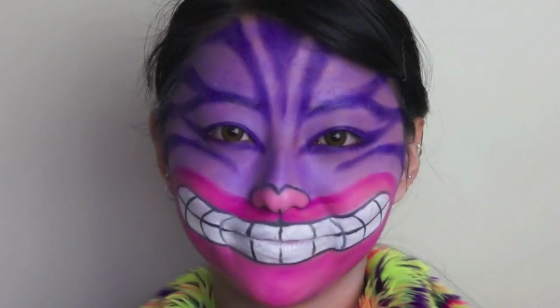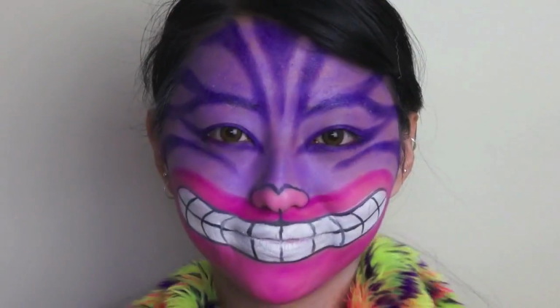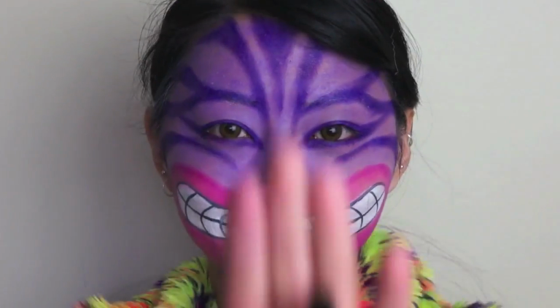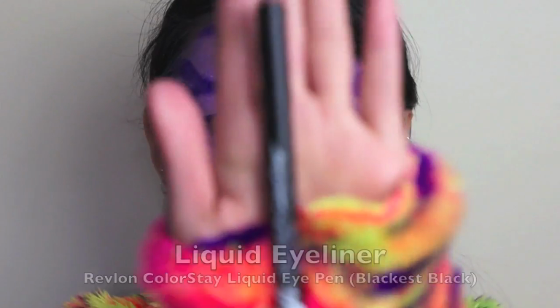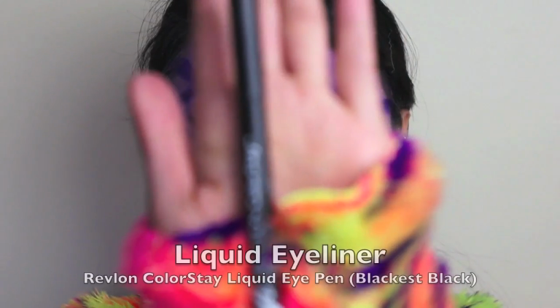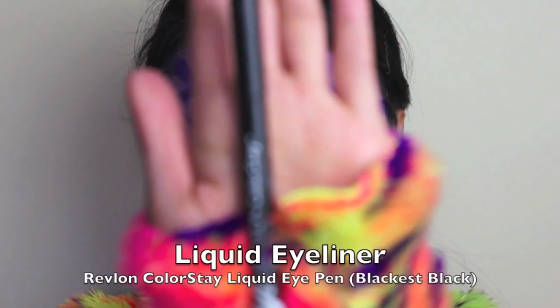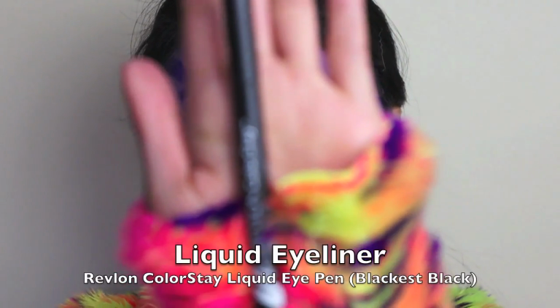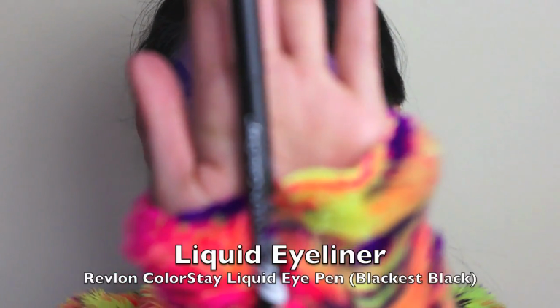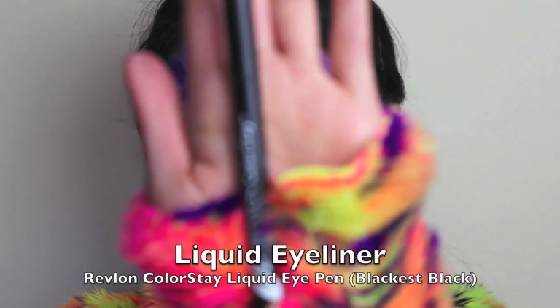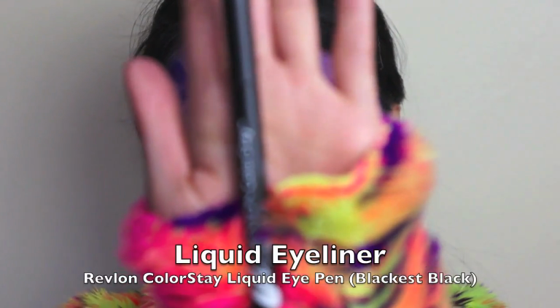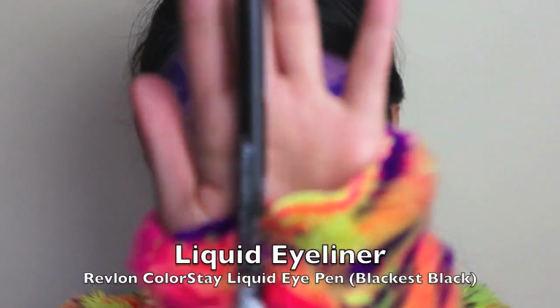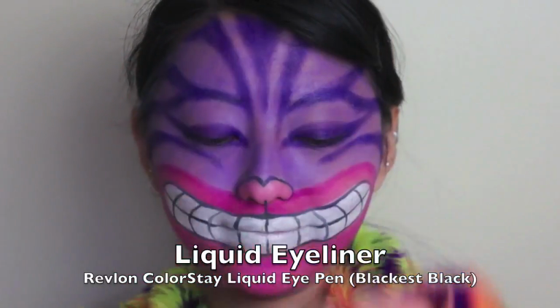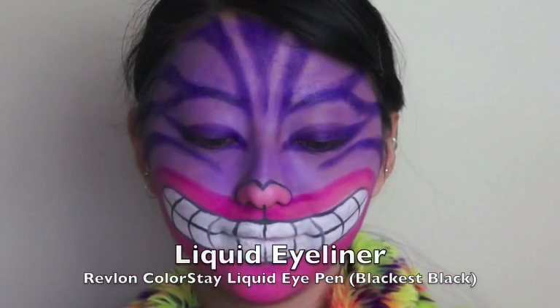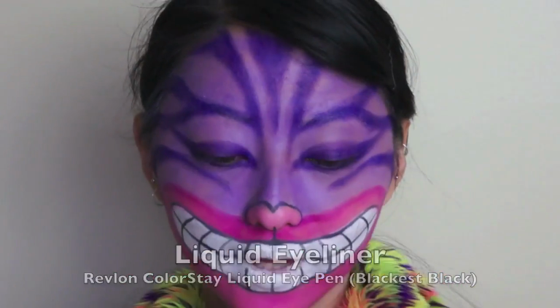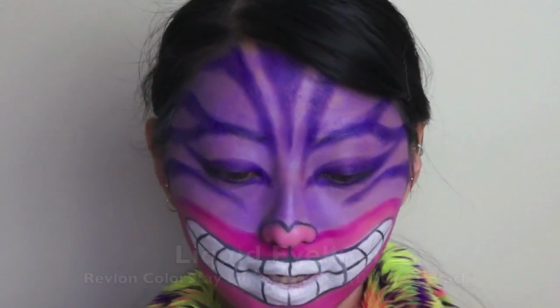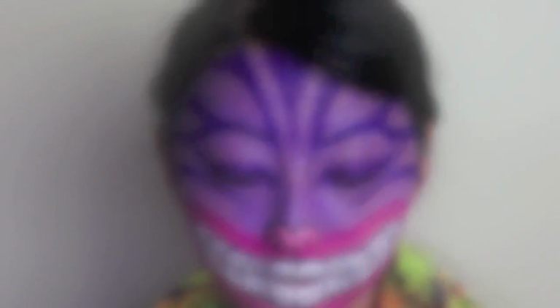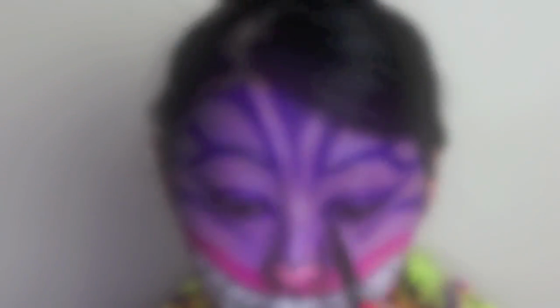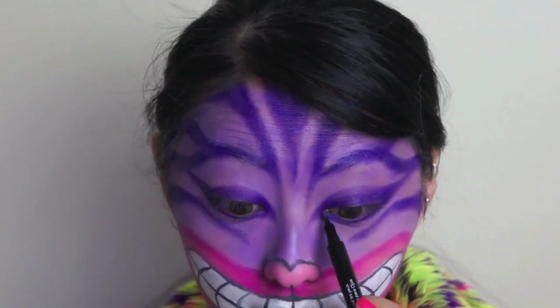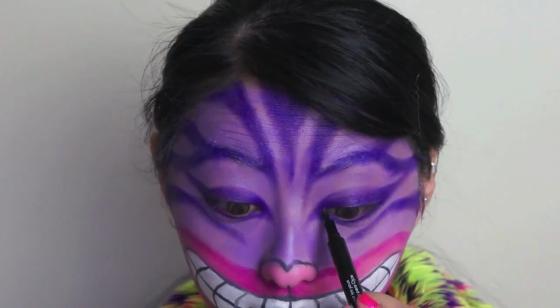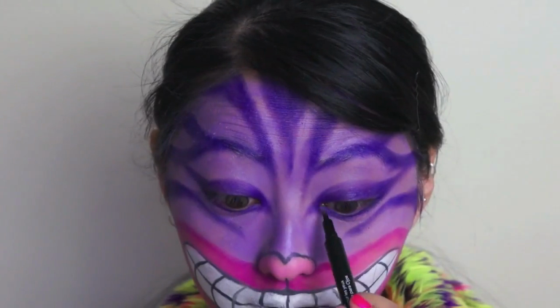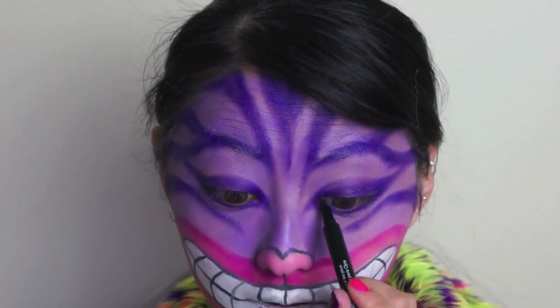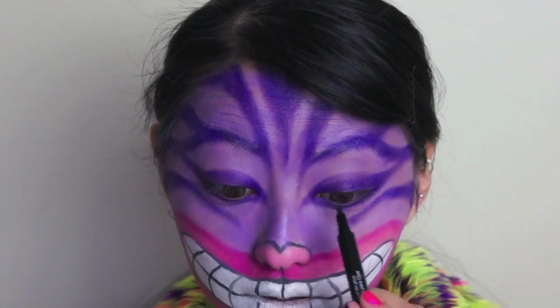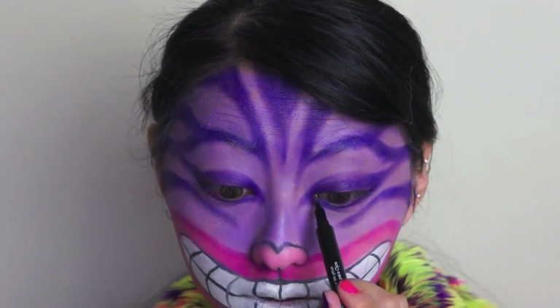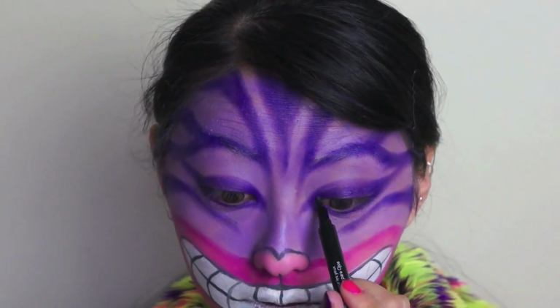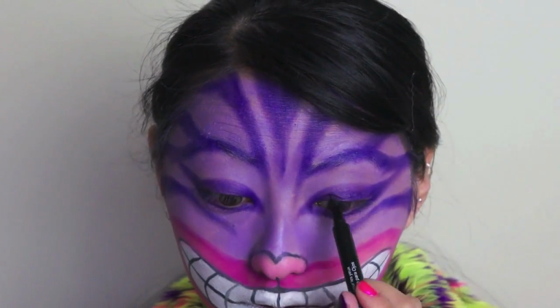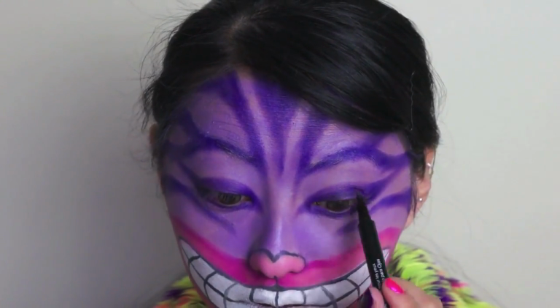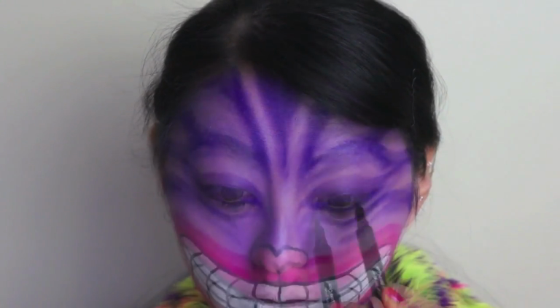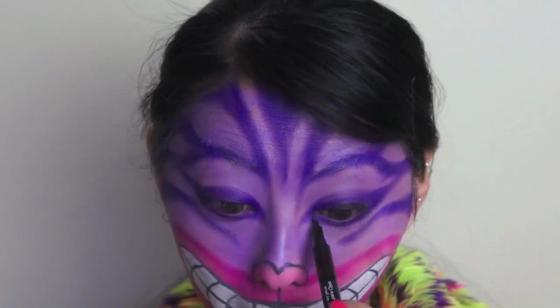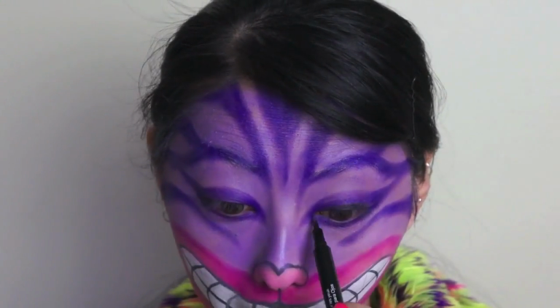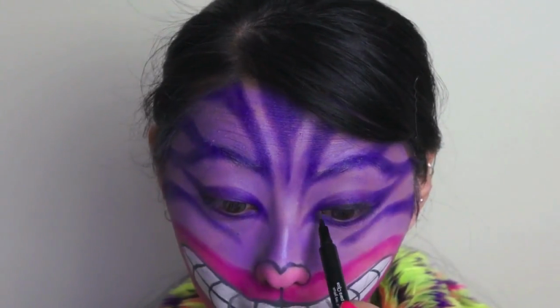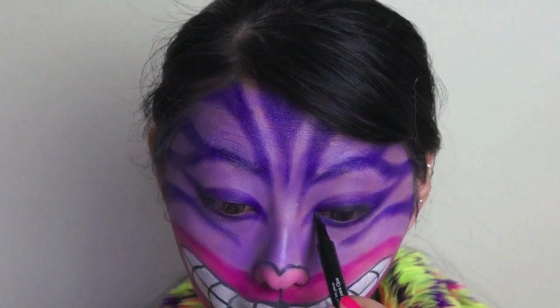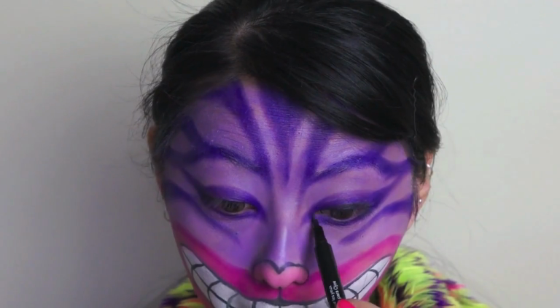And once again, going back to our Revlon liquid eye pen, just line the top lash line and wing it out at the end.